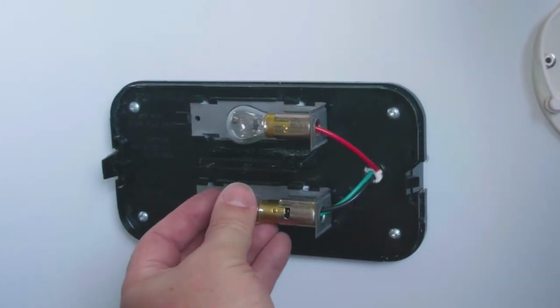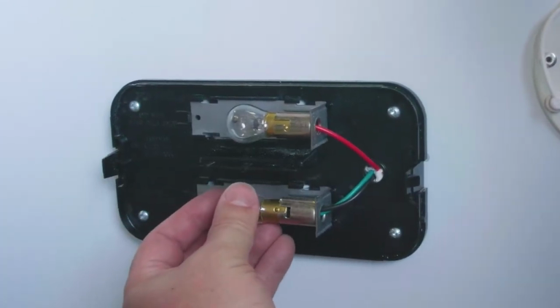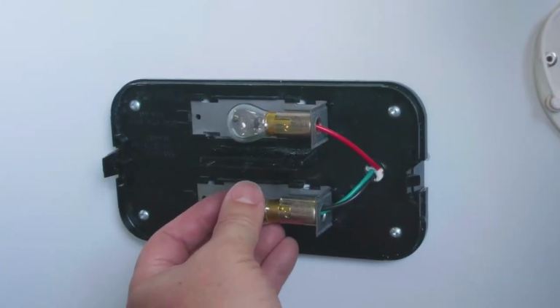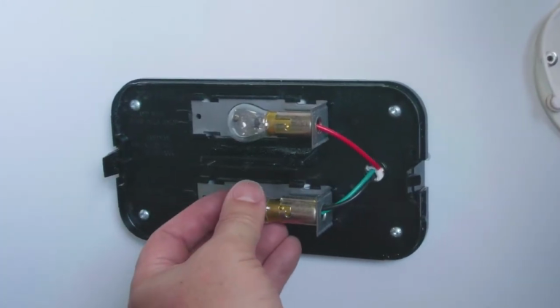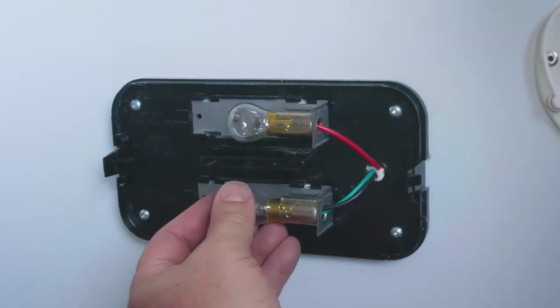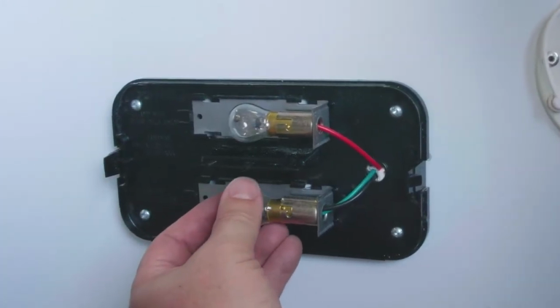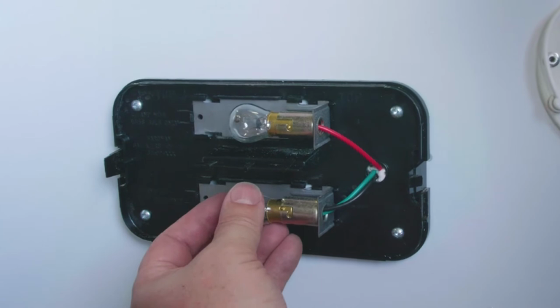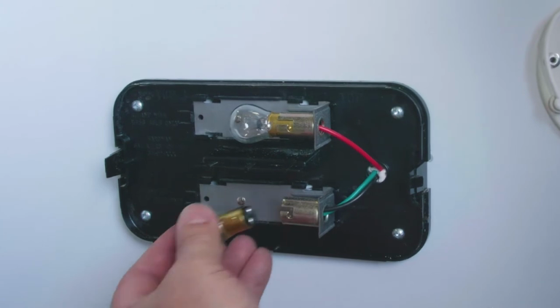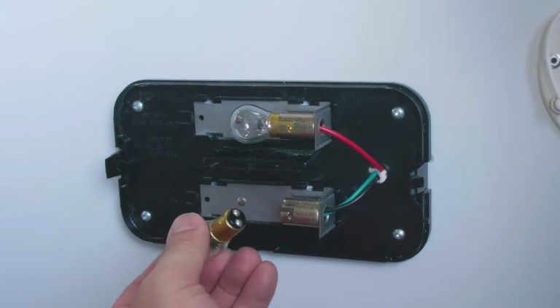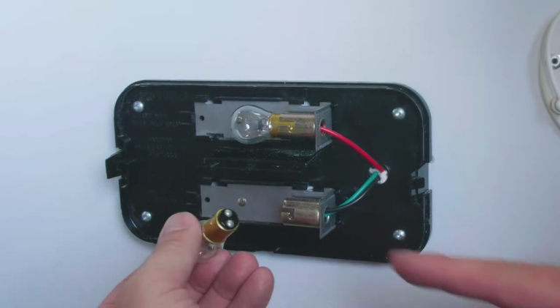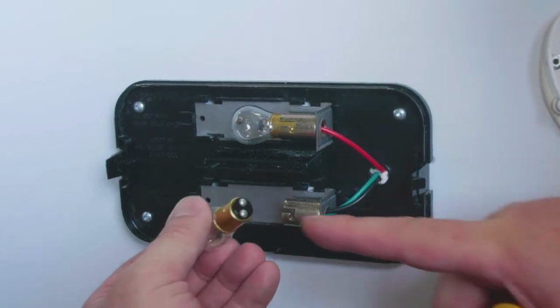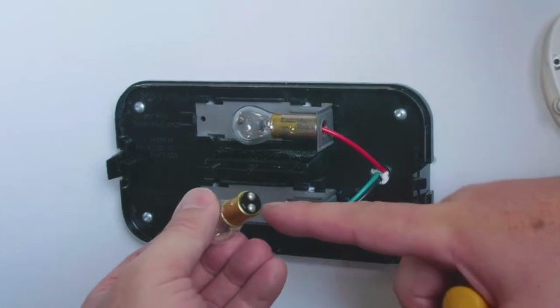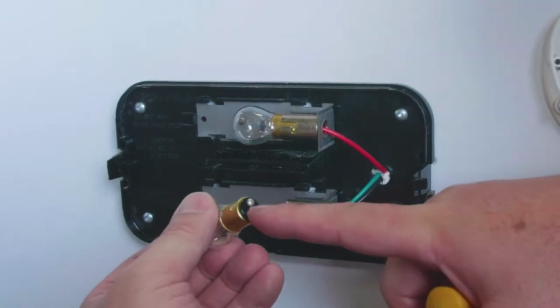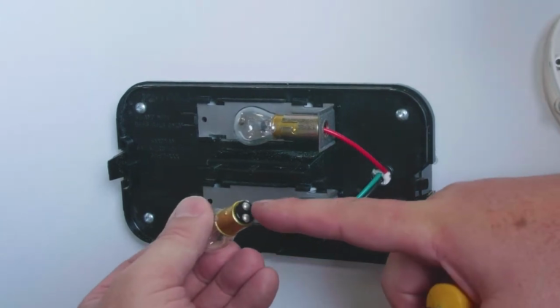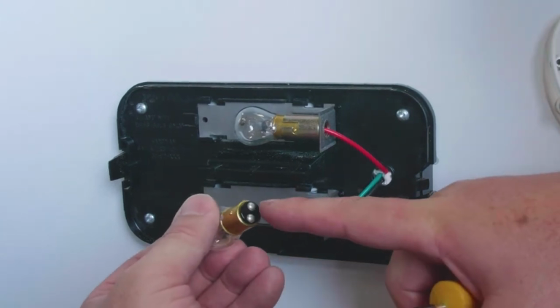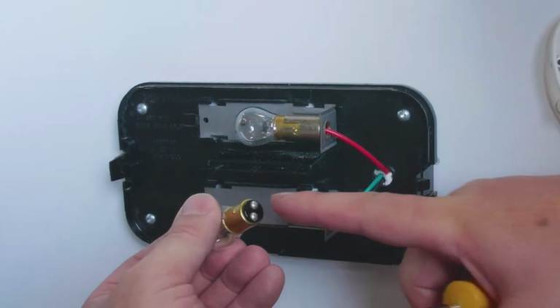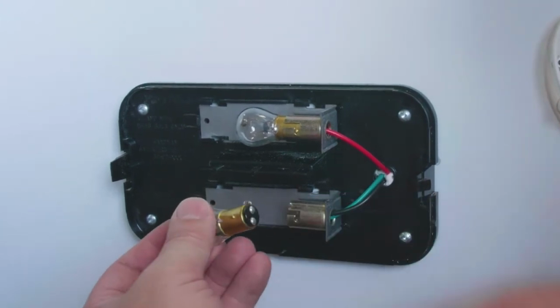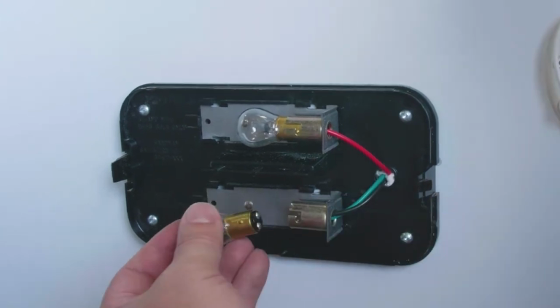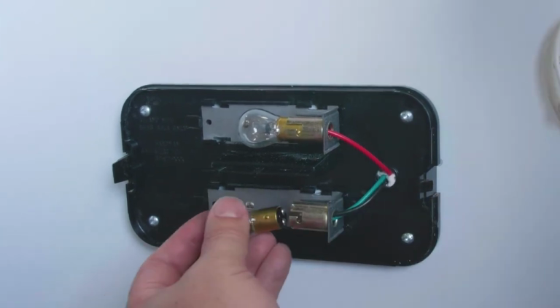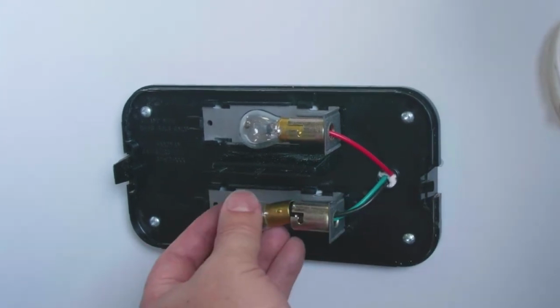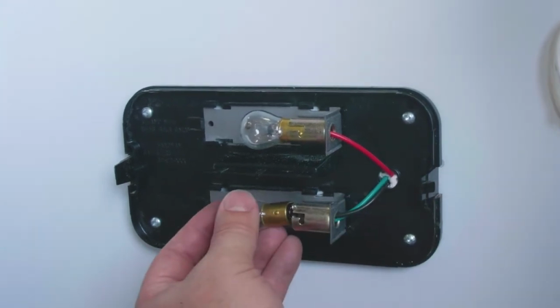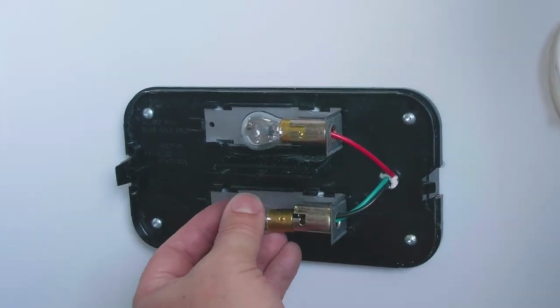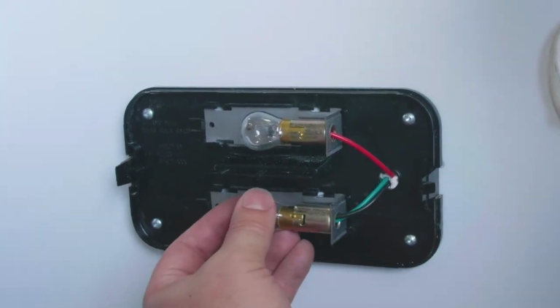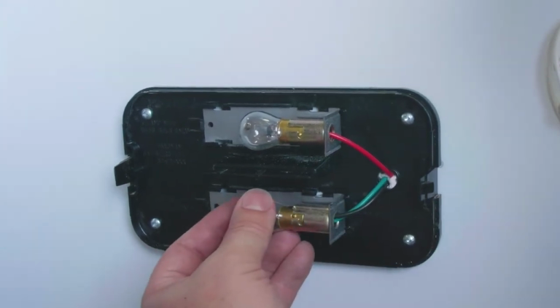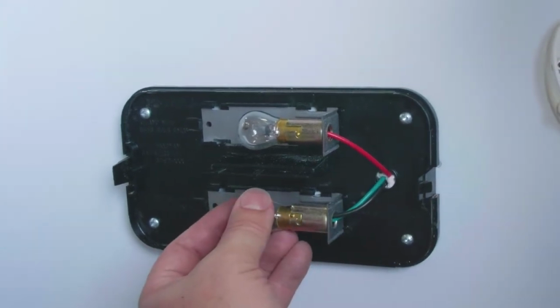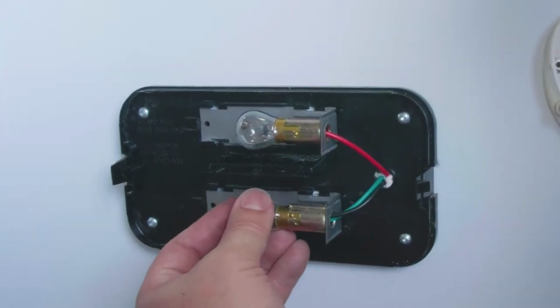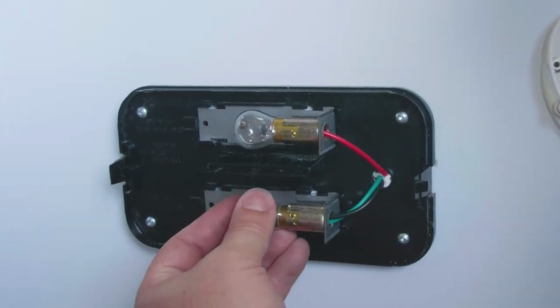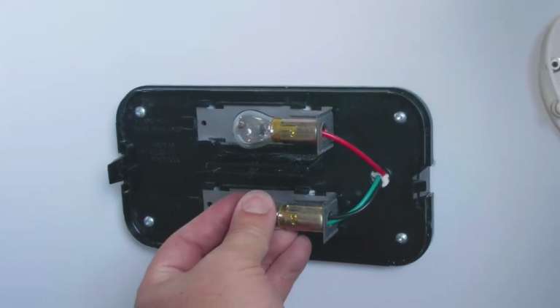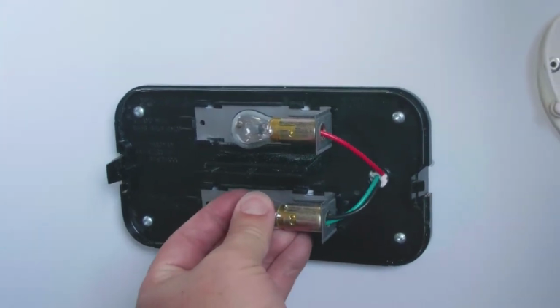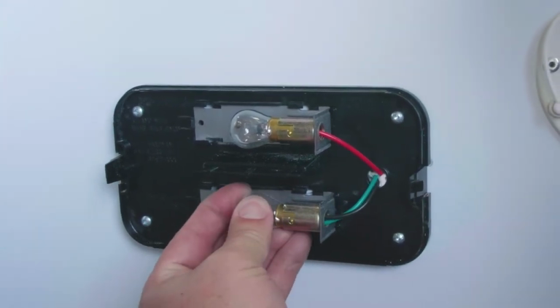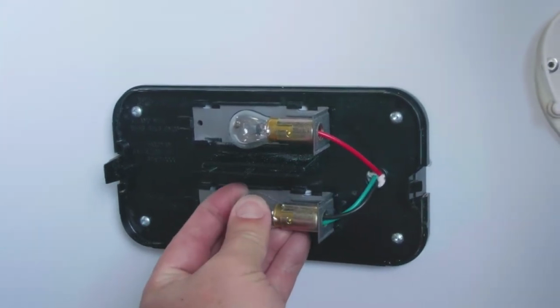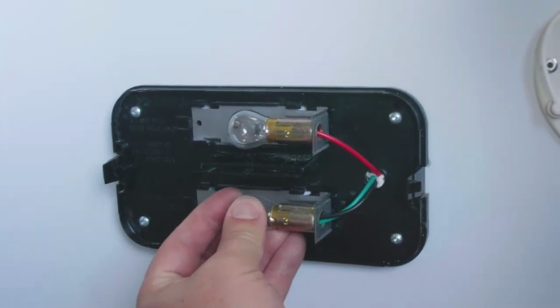There are just two pins — one is high and the other low. Just line up the two pins and replace.